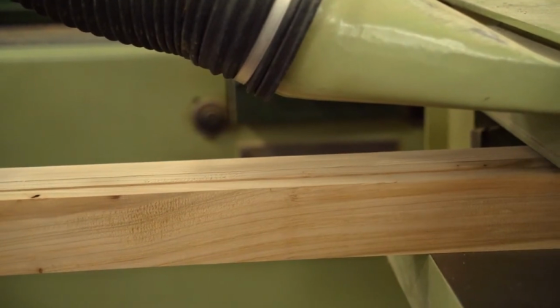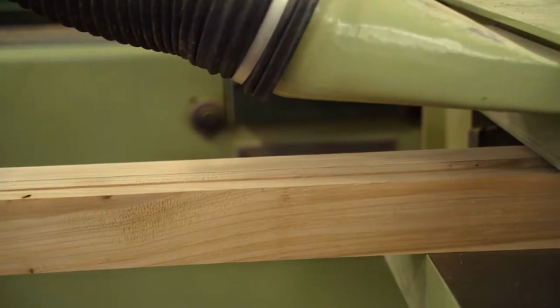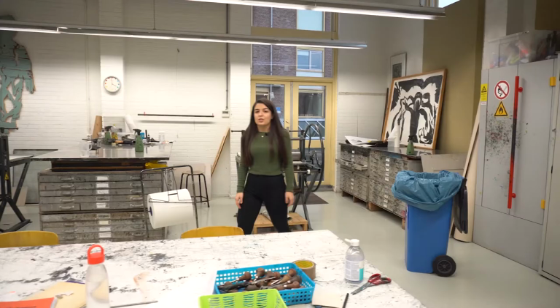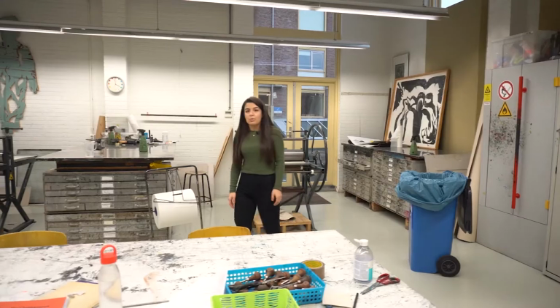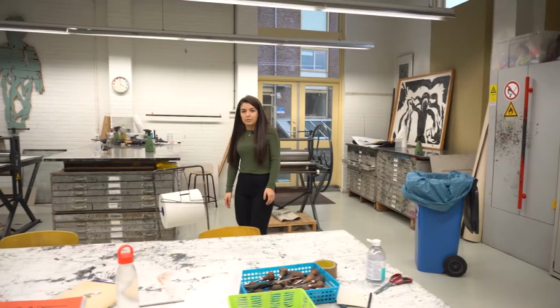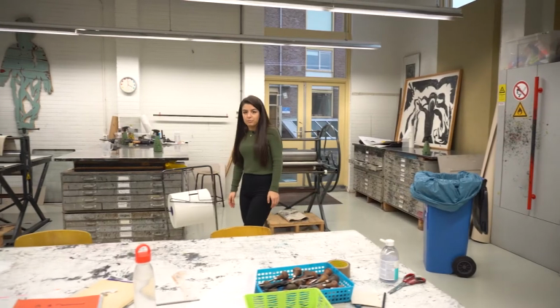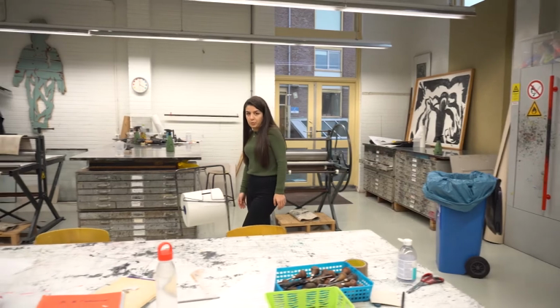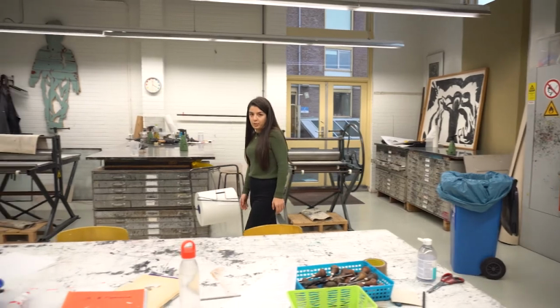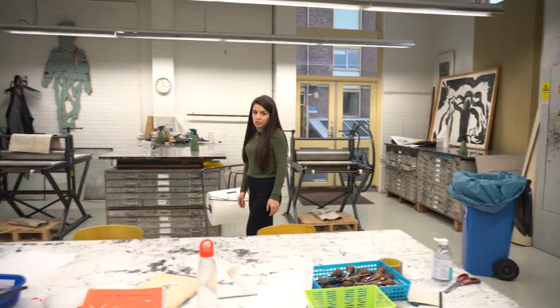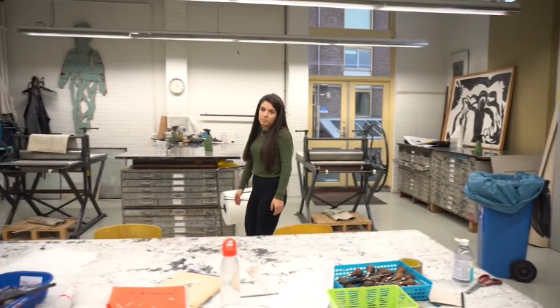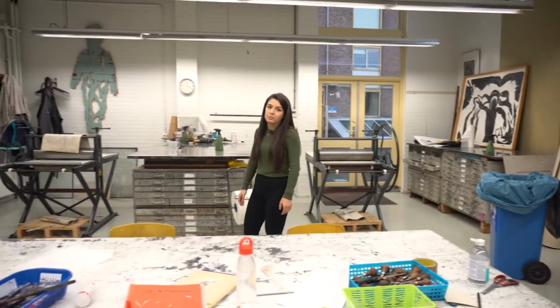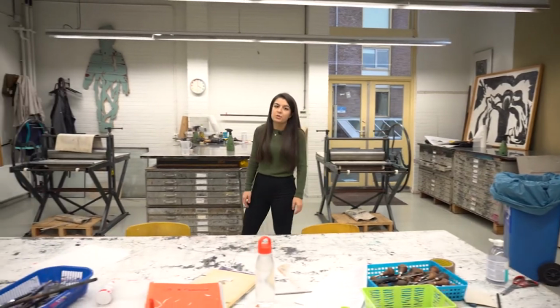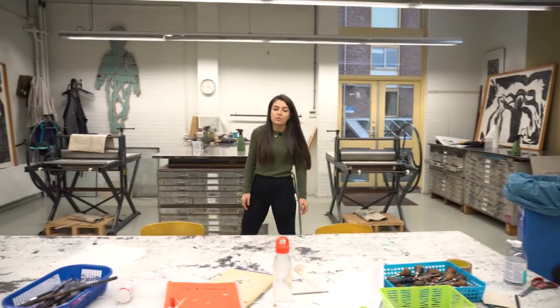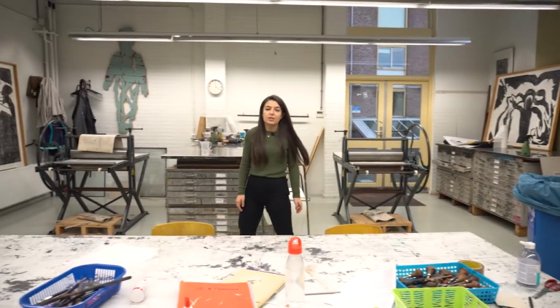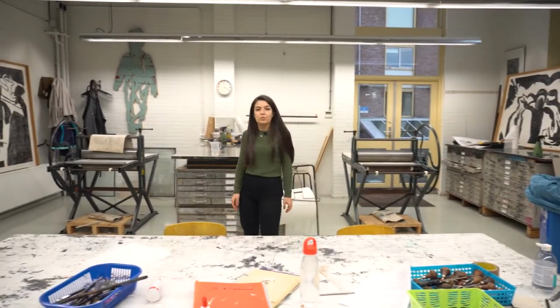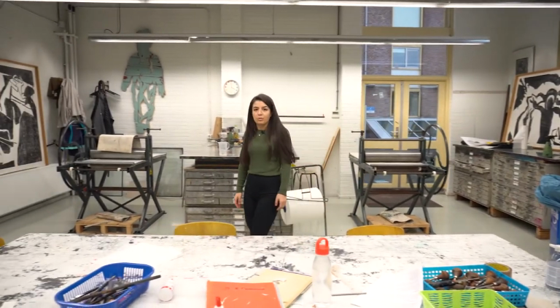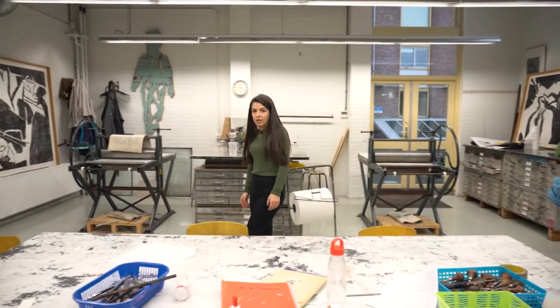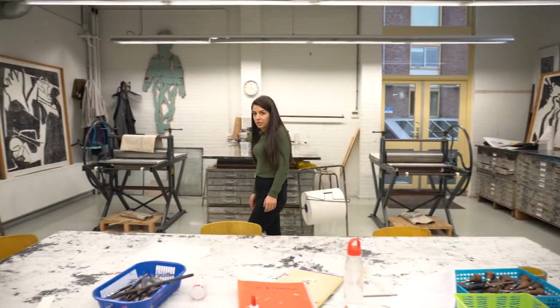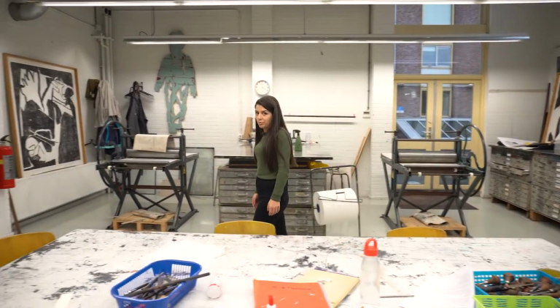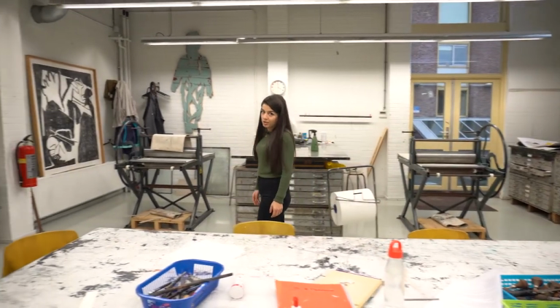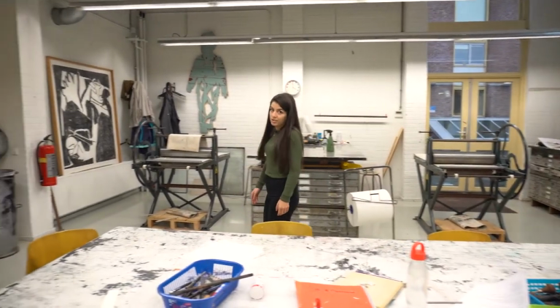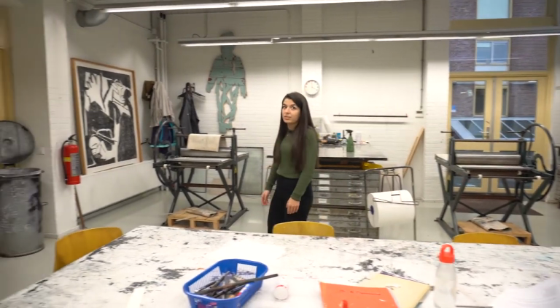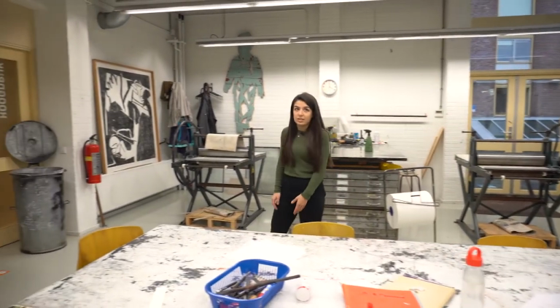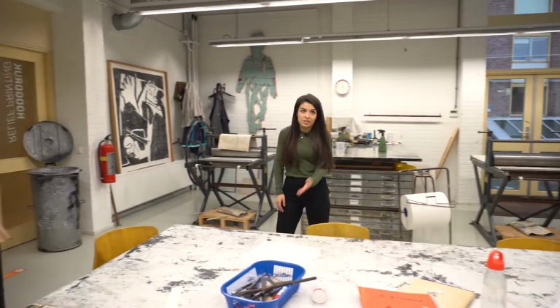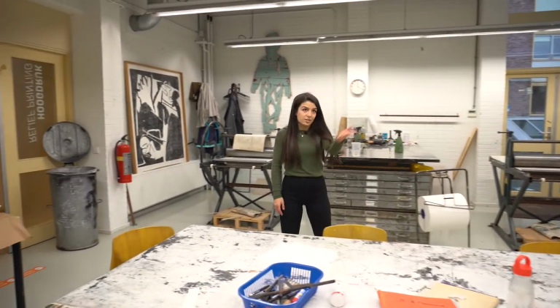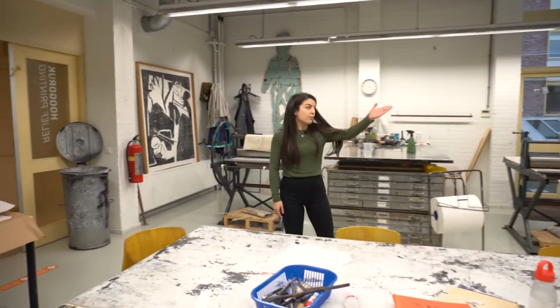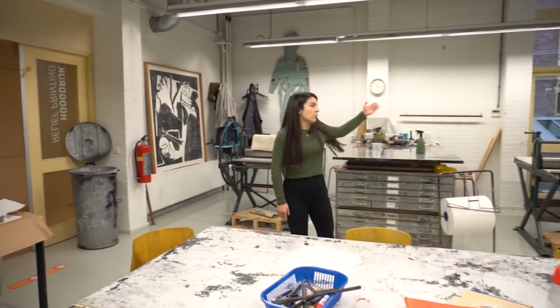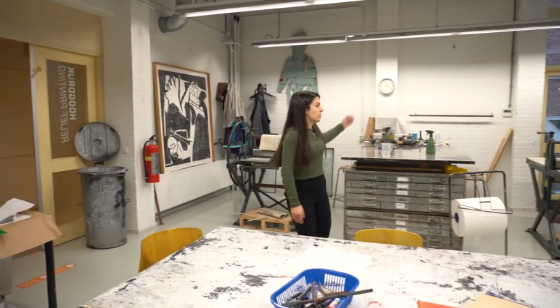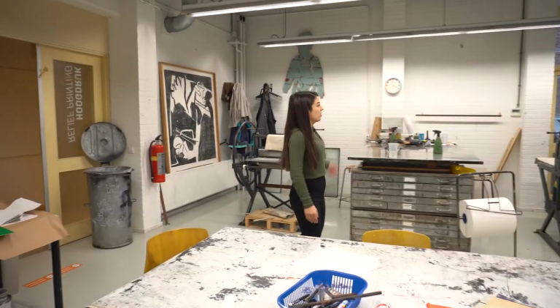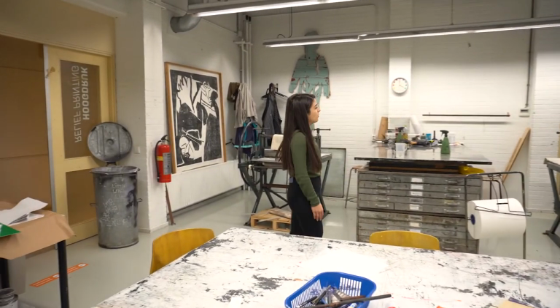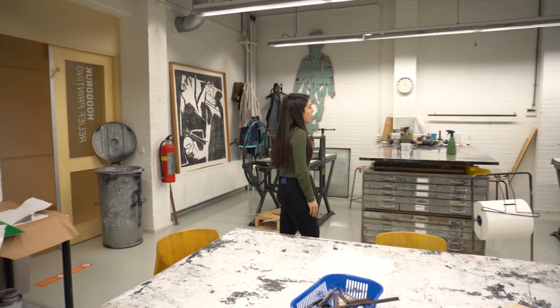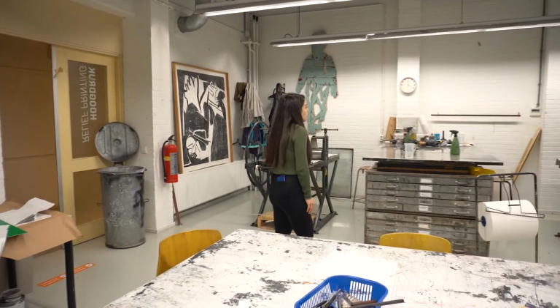This is one of the print workshops where students come to work on their projects, and you can see some of the works on the walls.